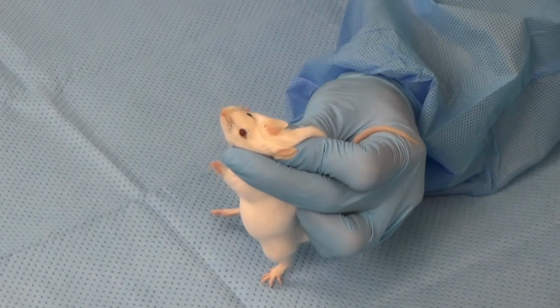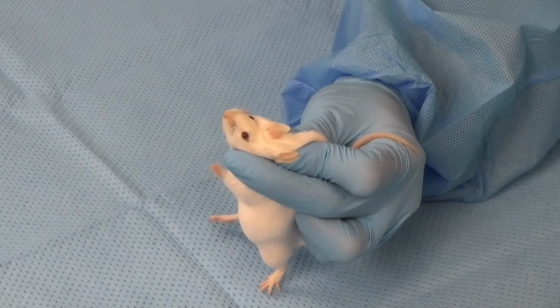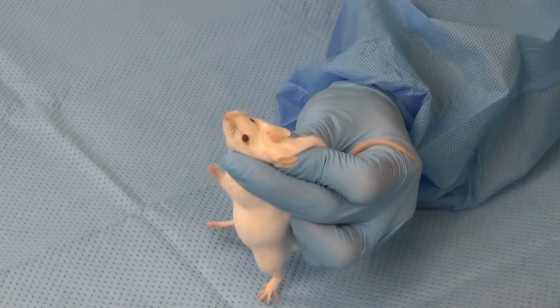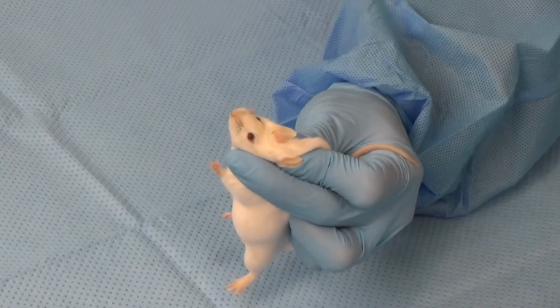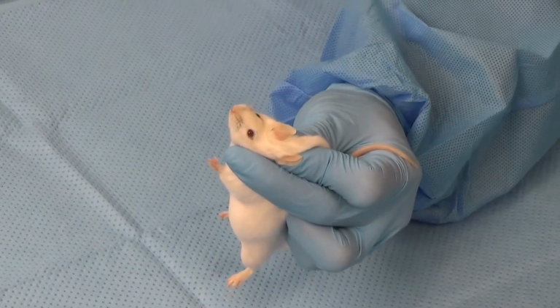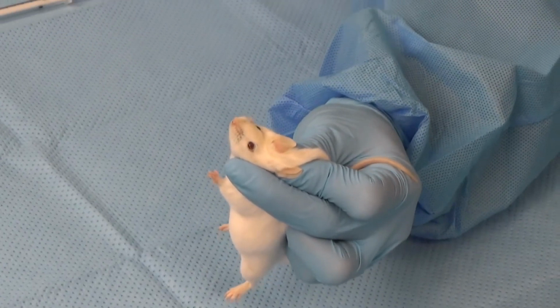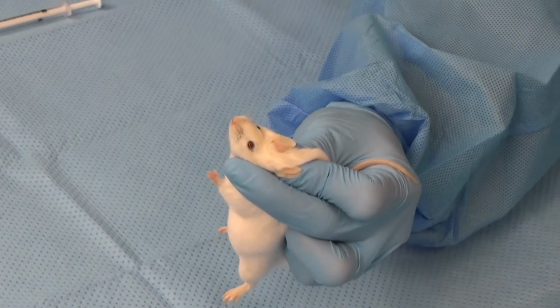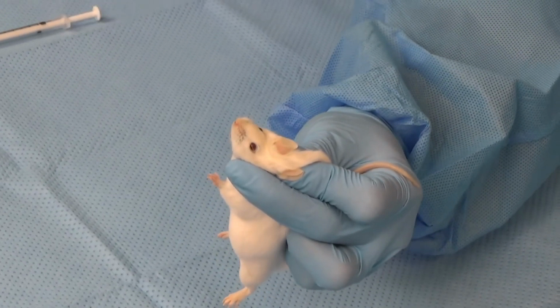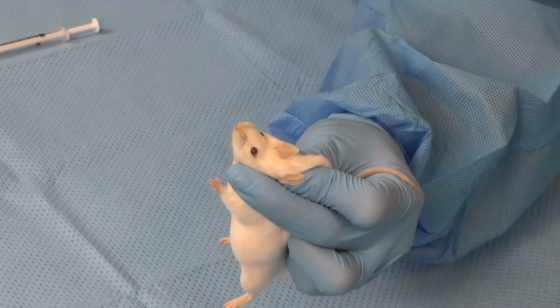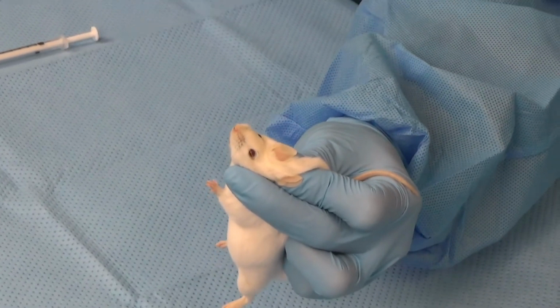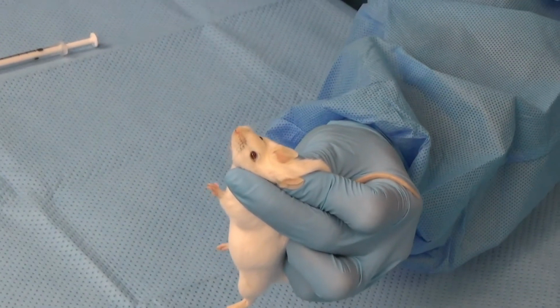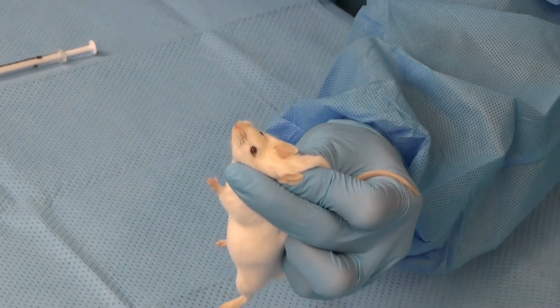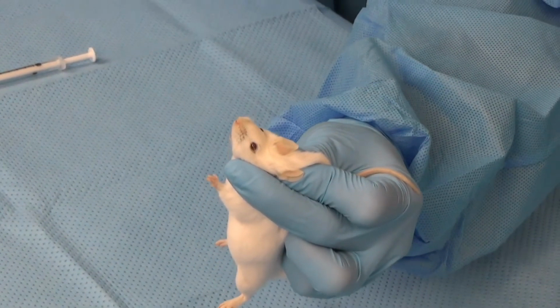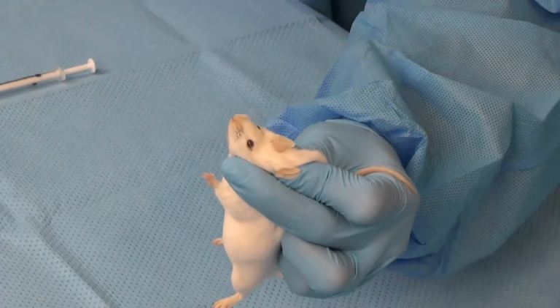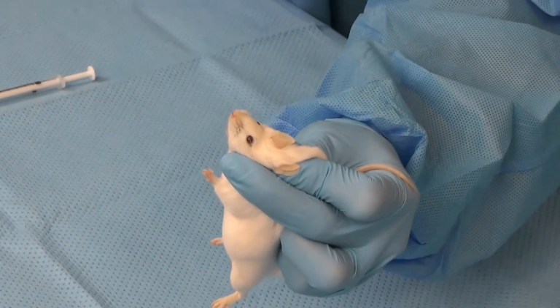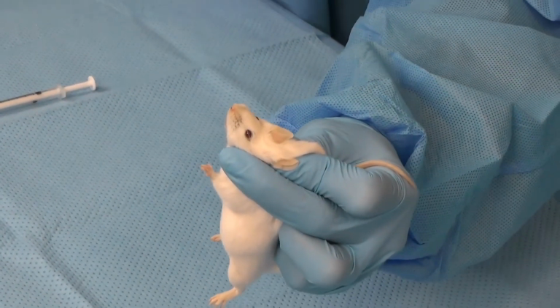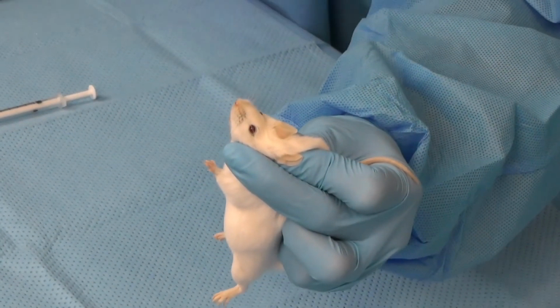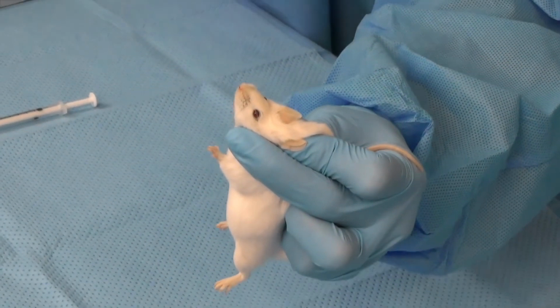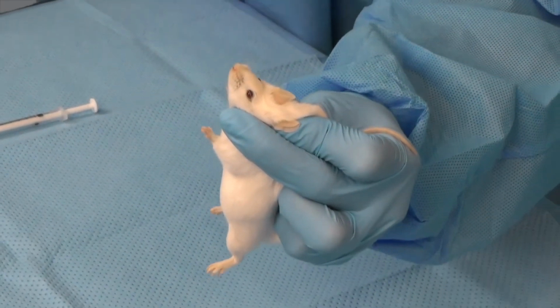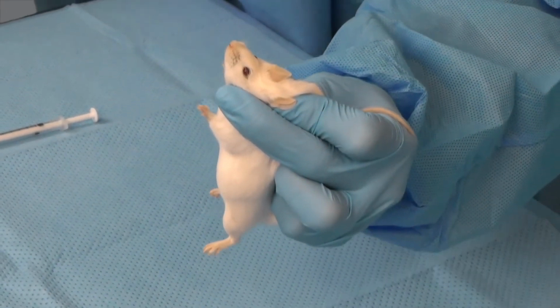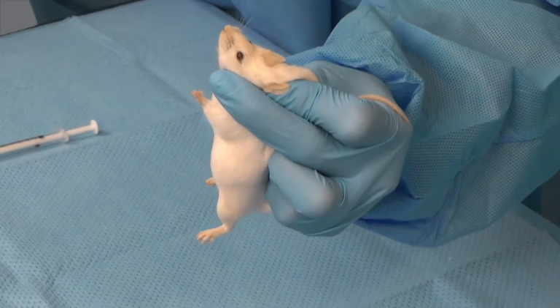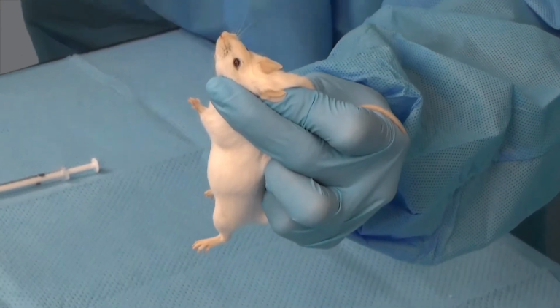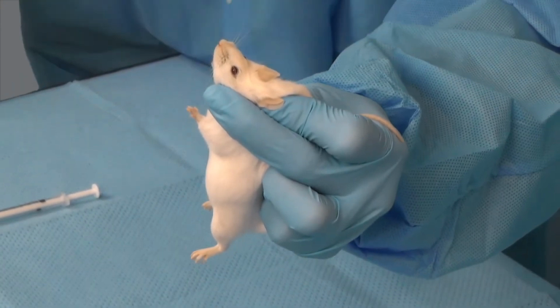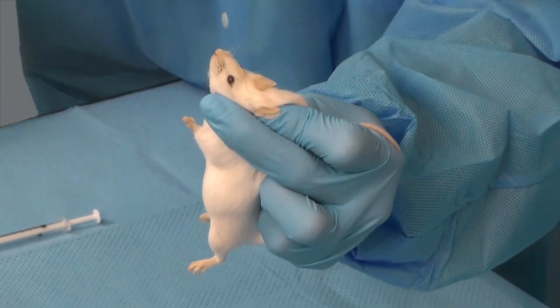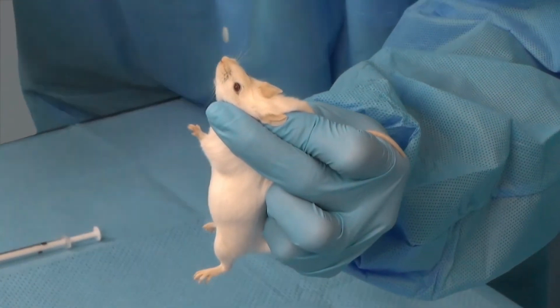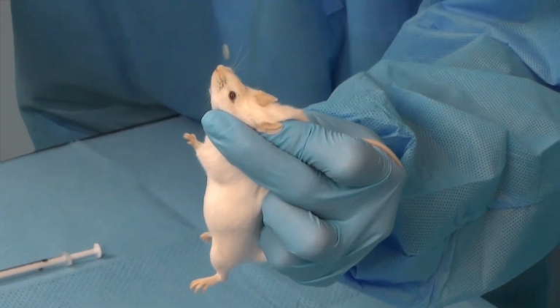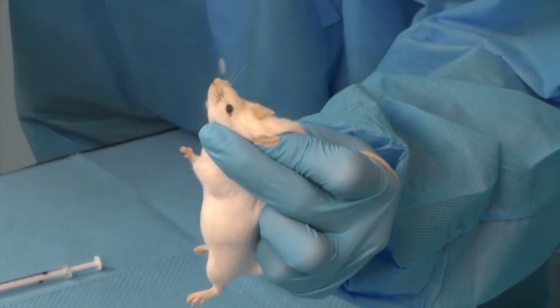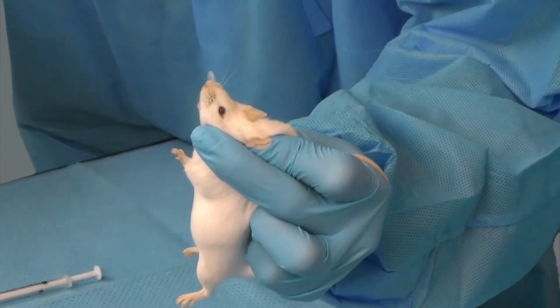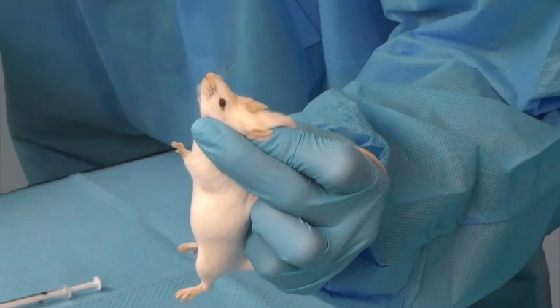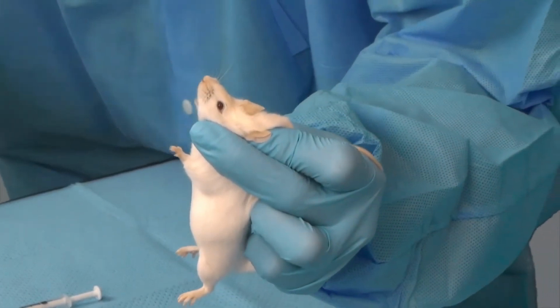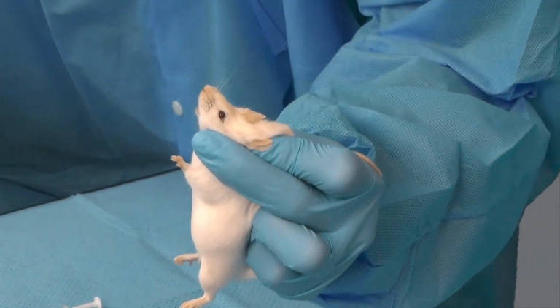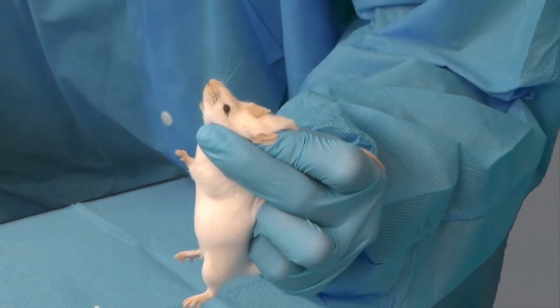The mouse should appear as comfortable and relaxed as possible, as measured by respiratory rate and effort that are within normal limits.